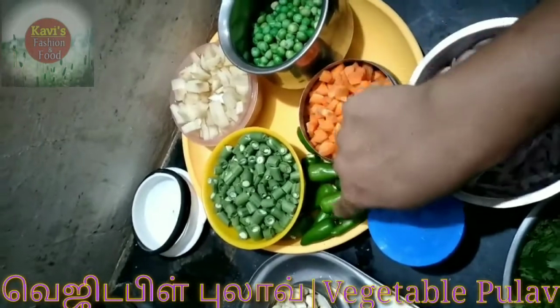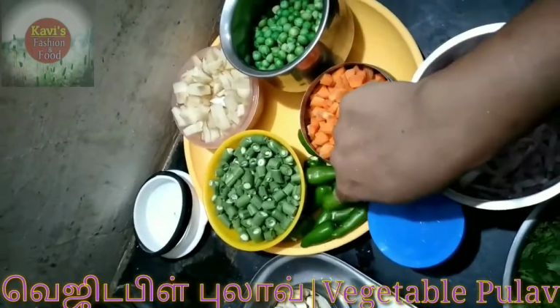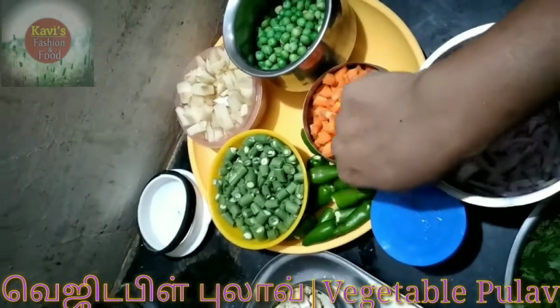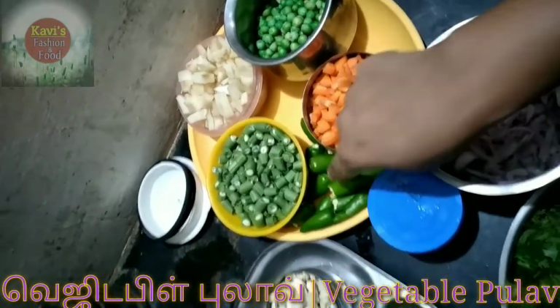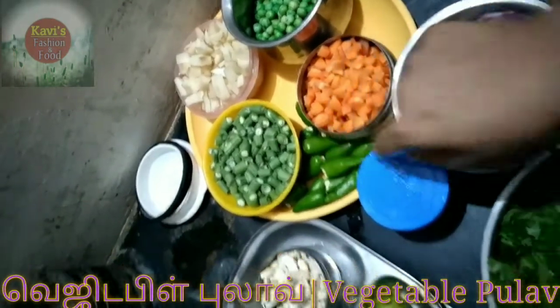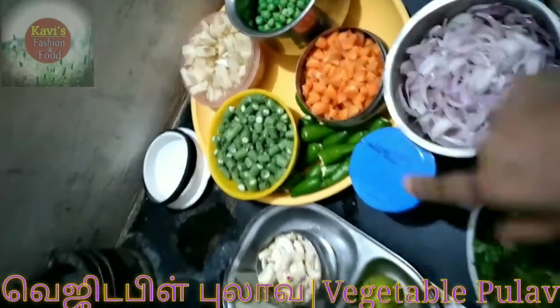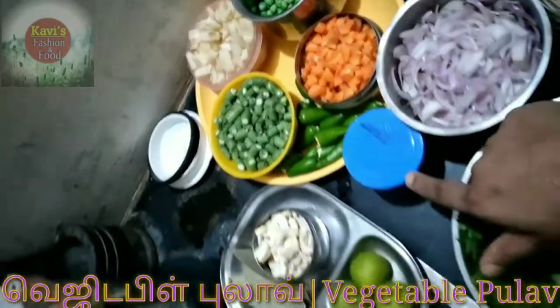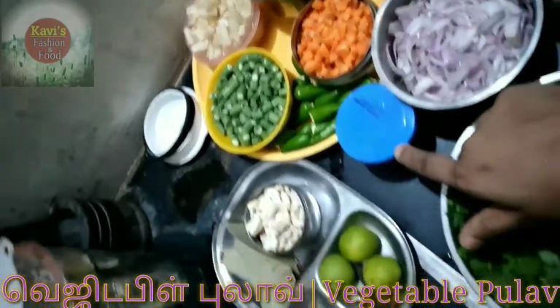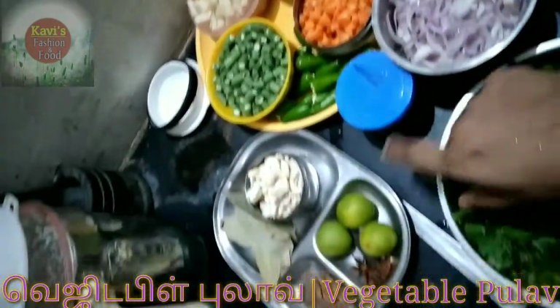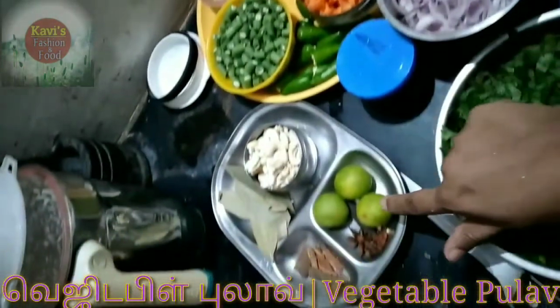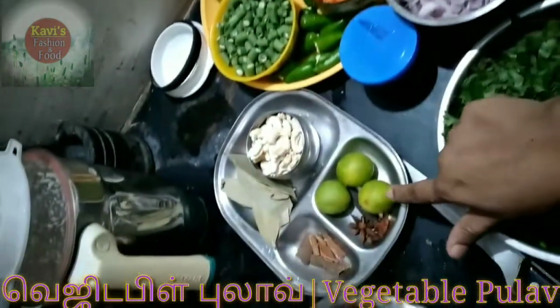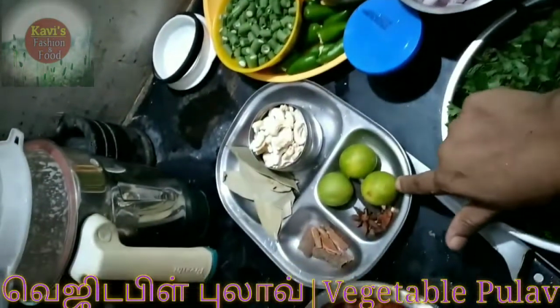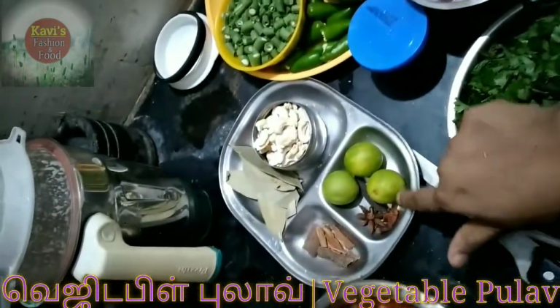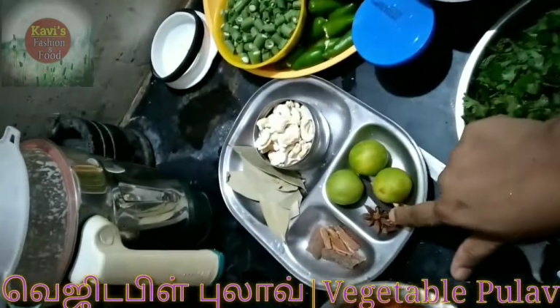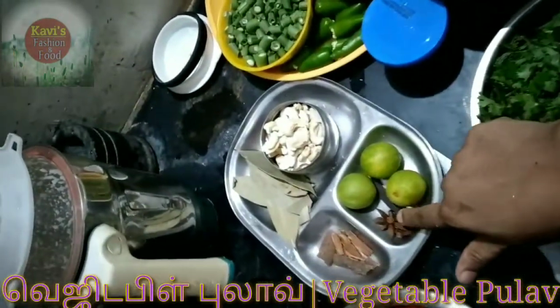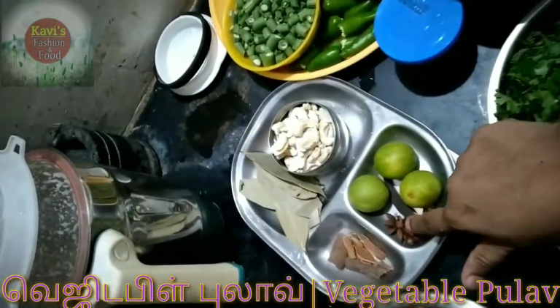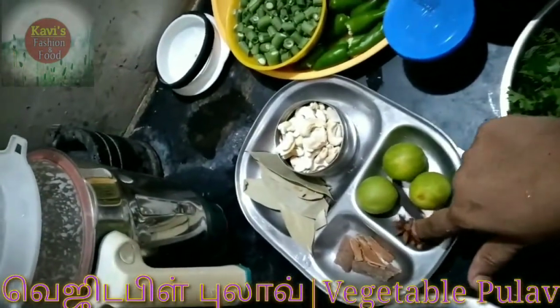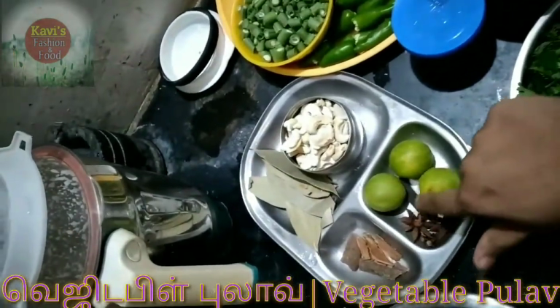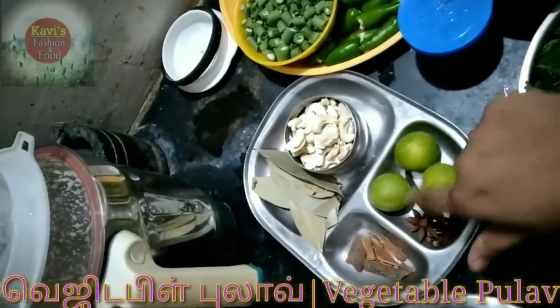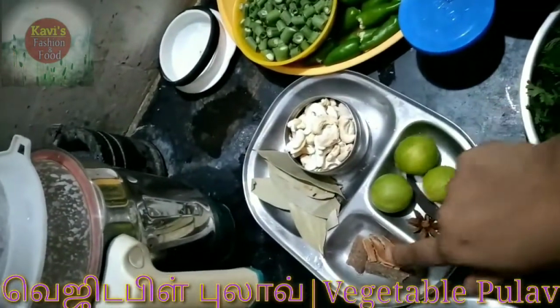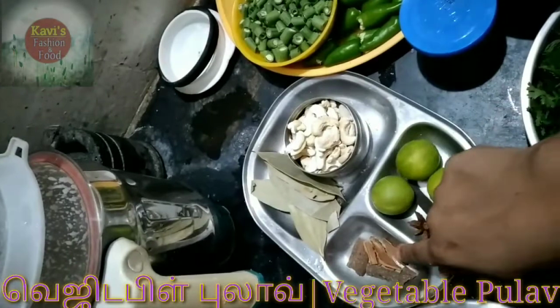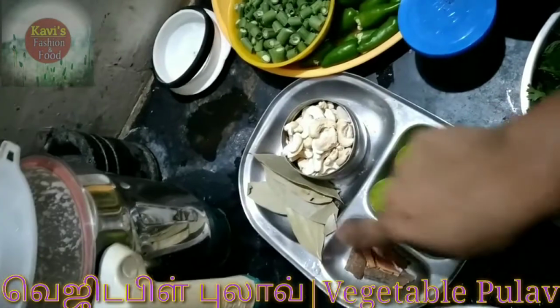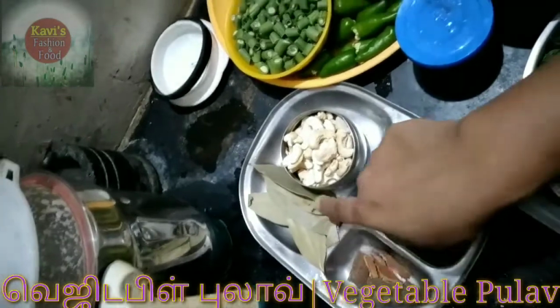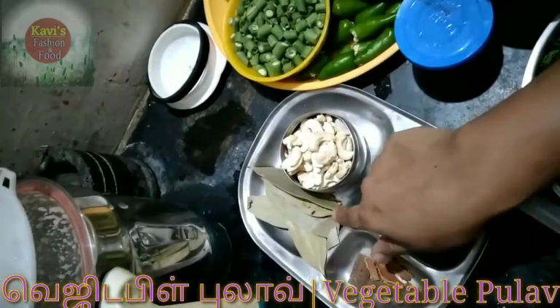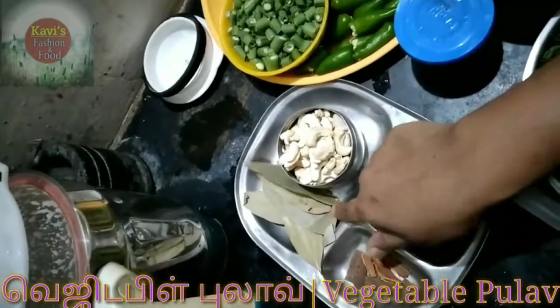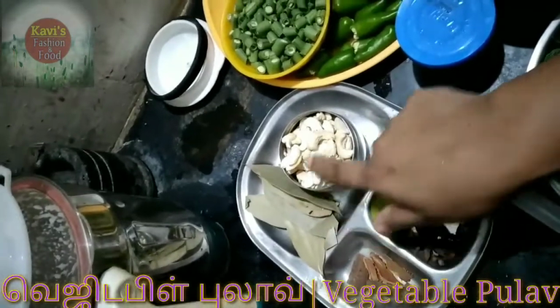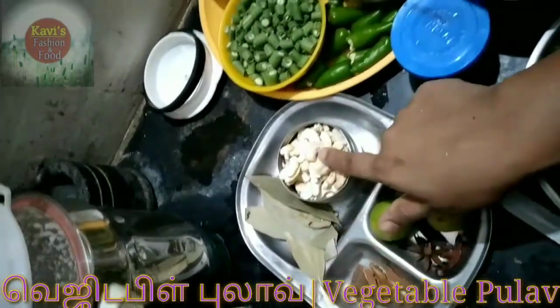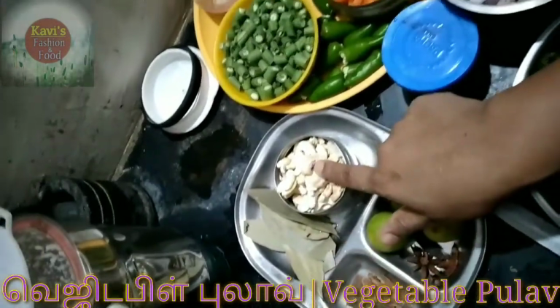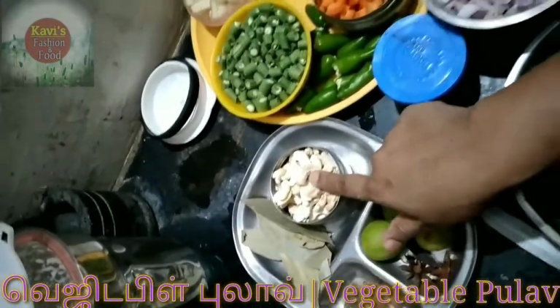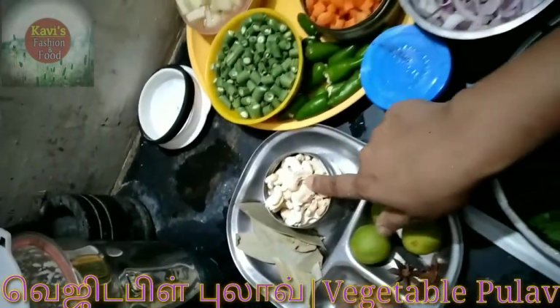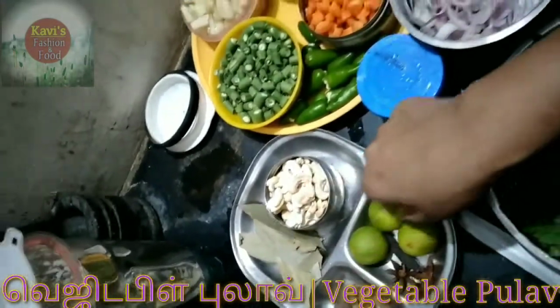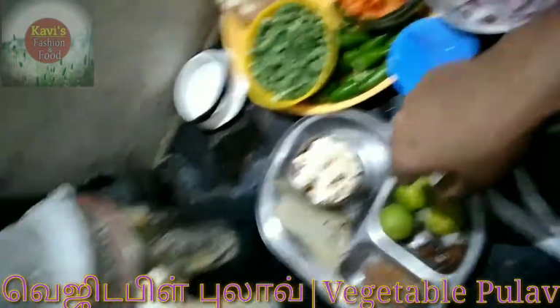I am going to make 9 of them. We will use Lemon, Patani, Lavangam, Biryani, and Moundary.